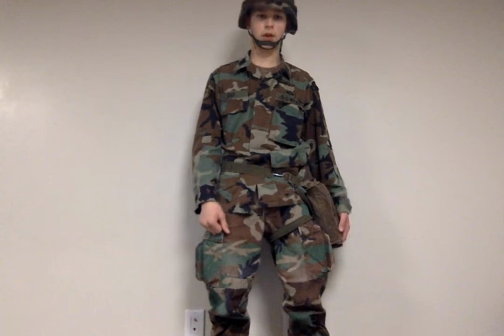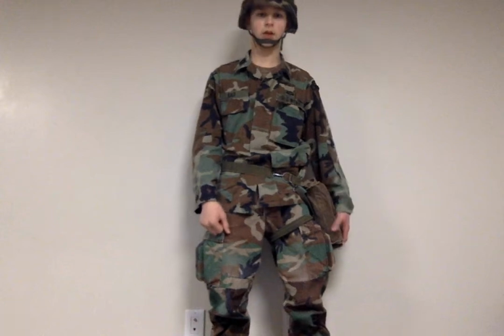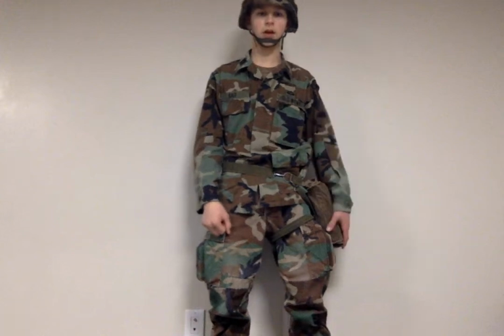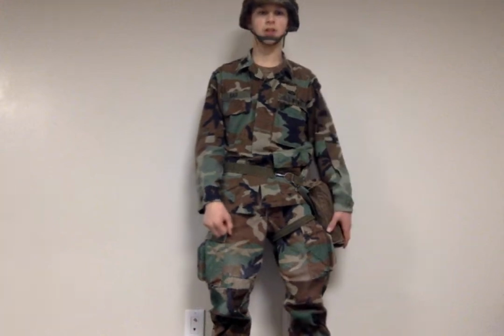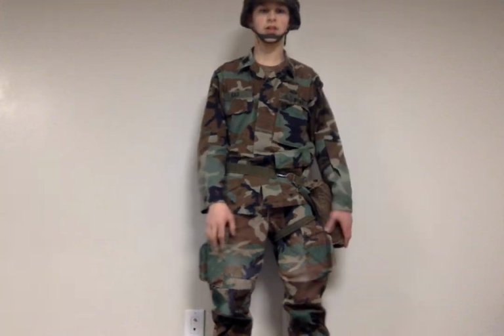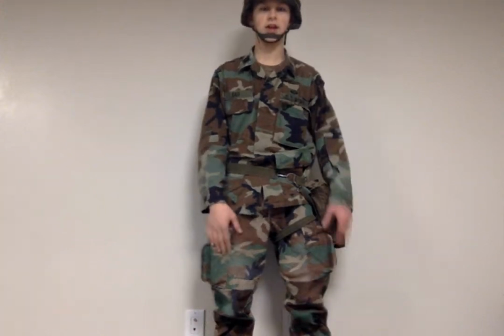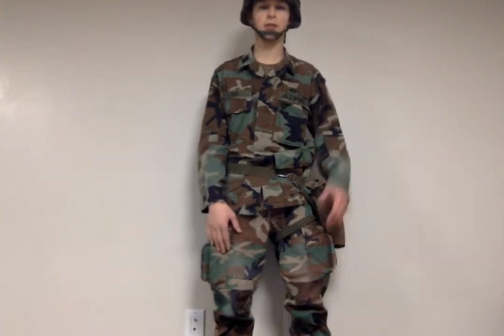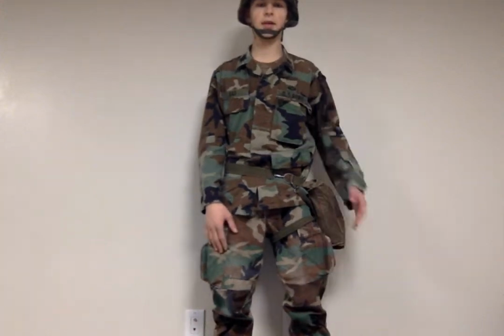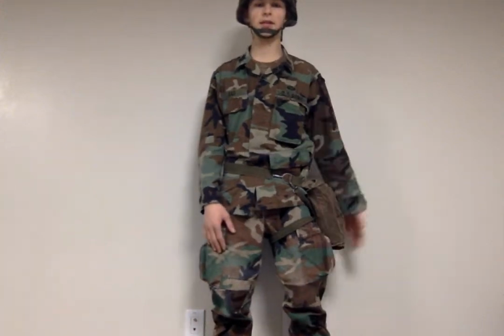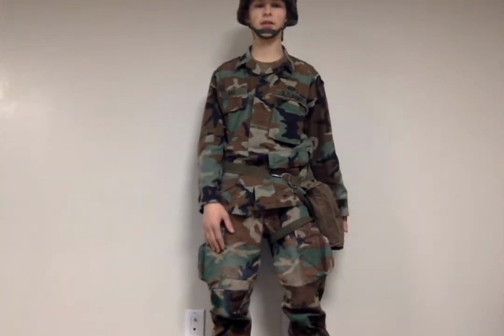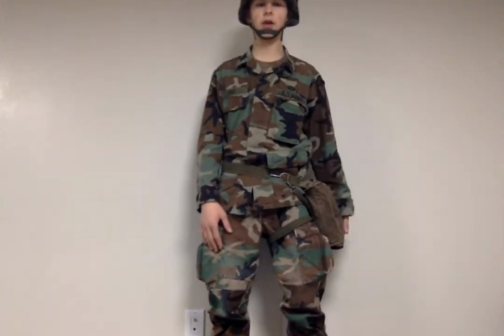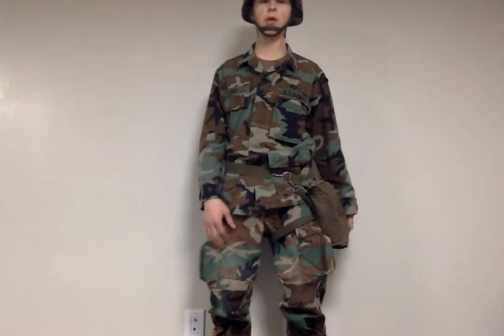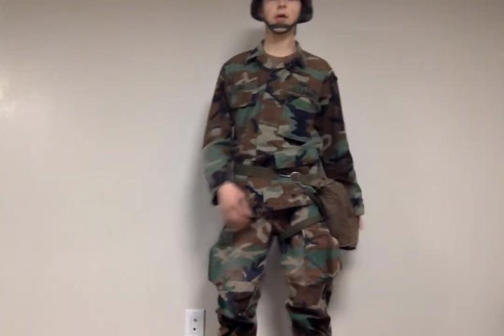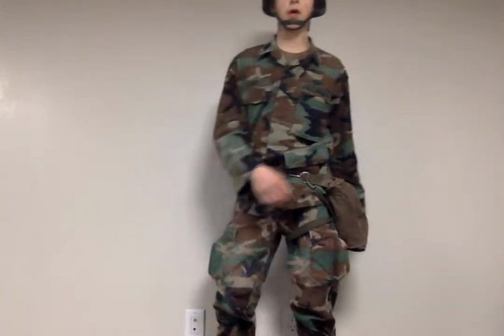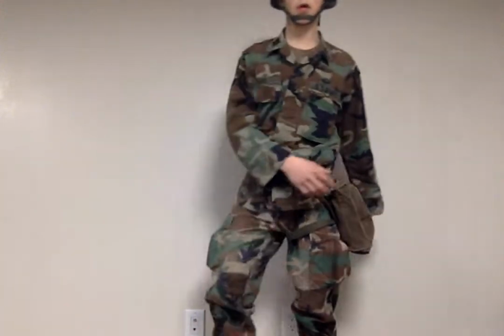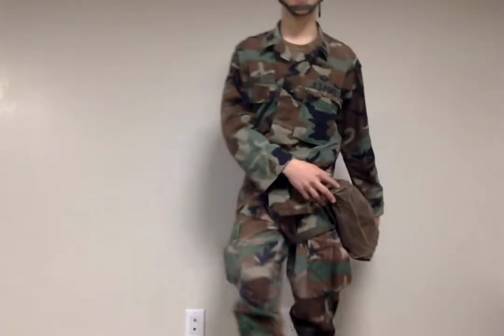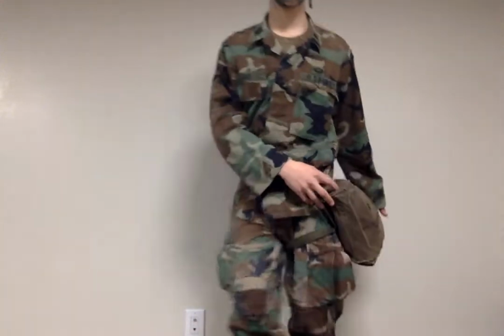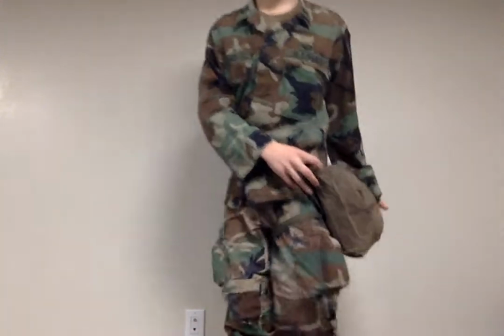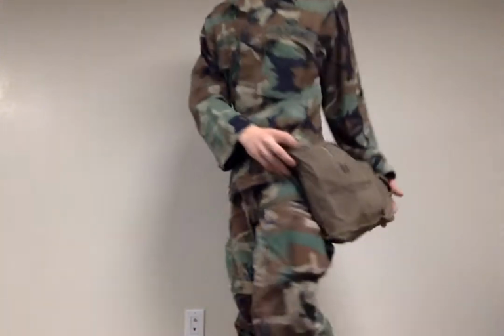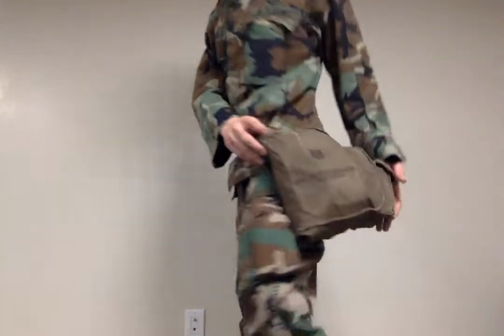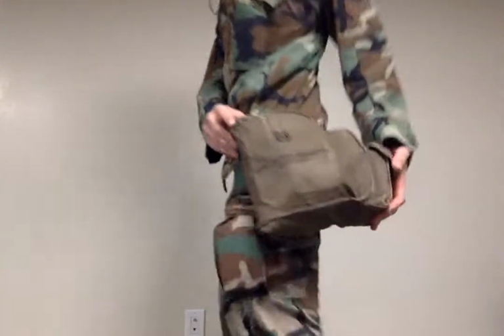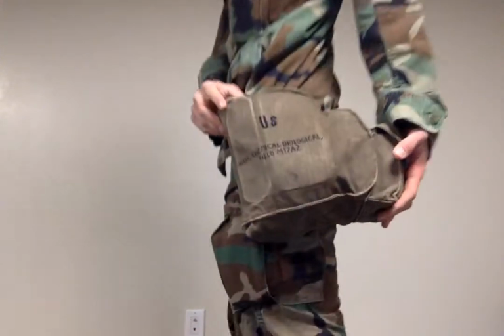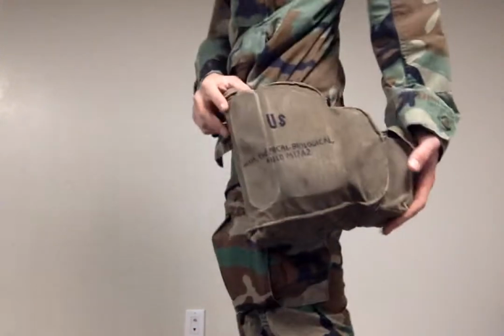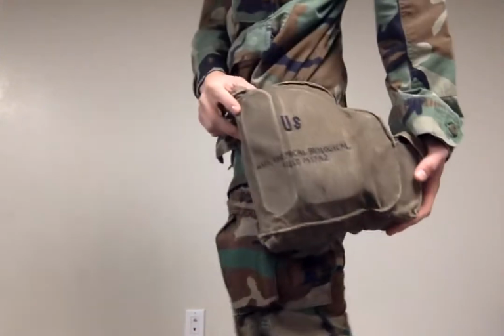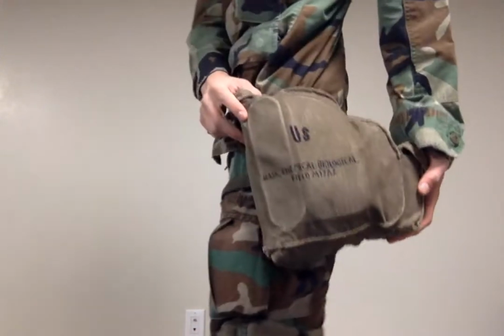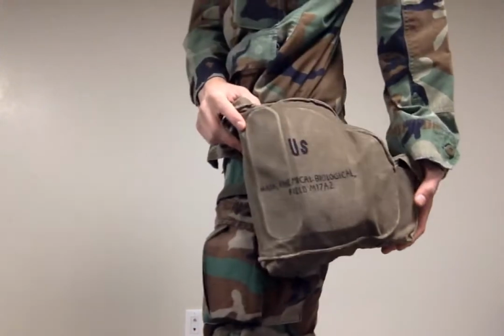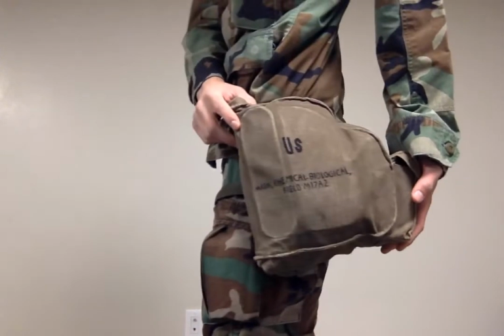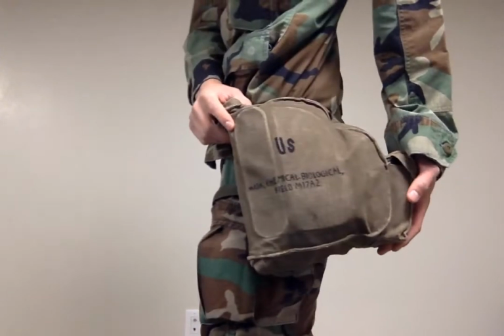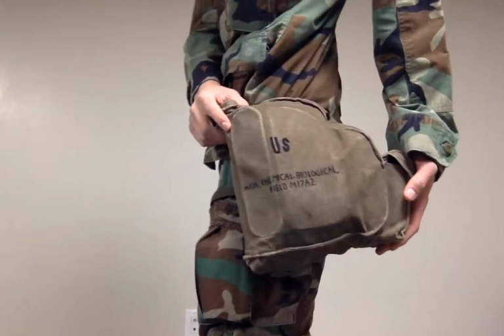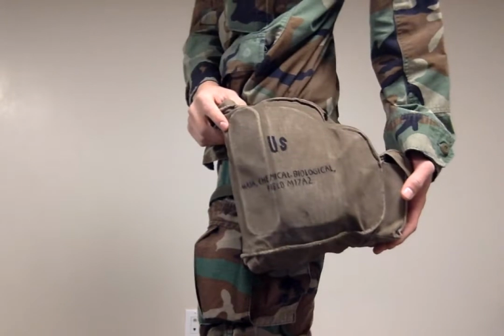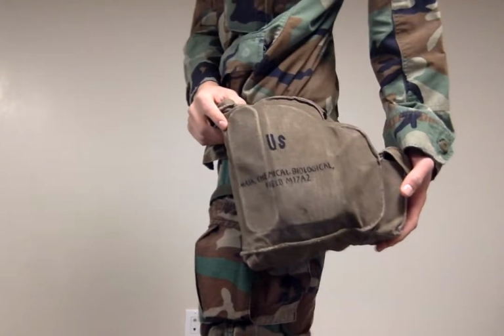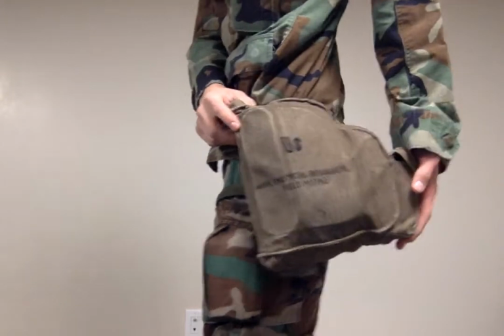Hello guys, today I'll be making a video over the M17A2.